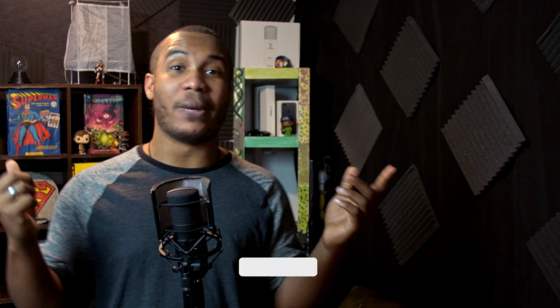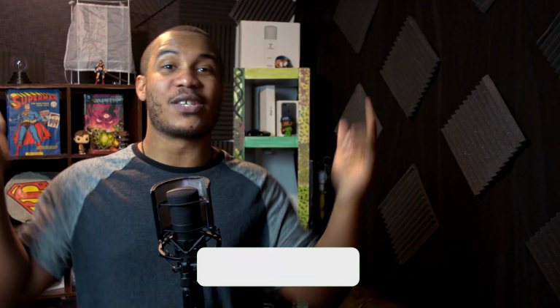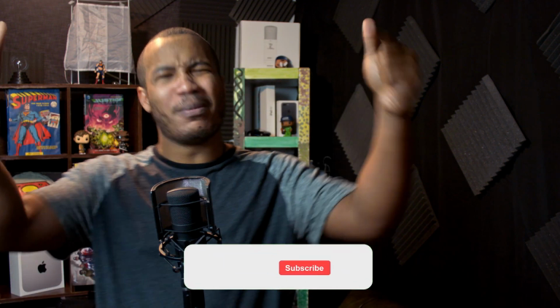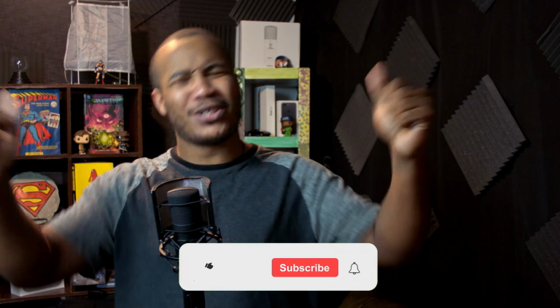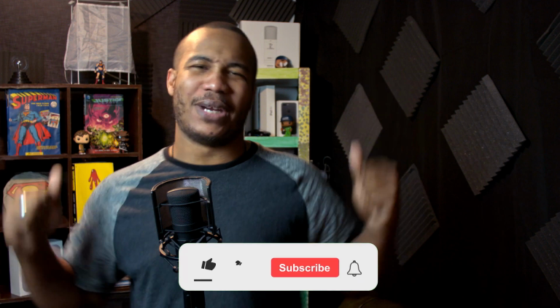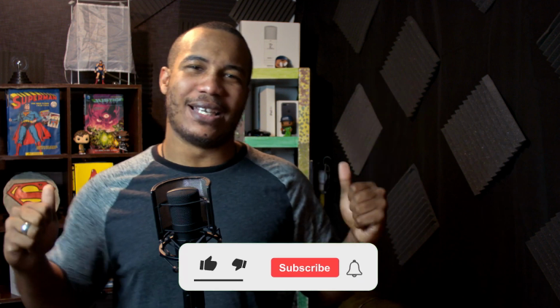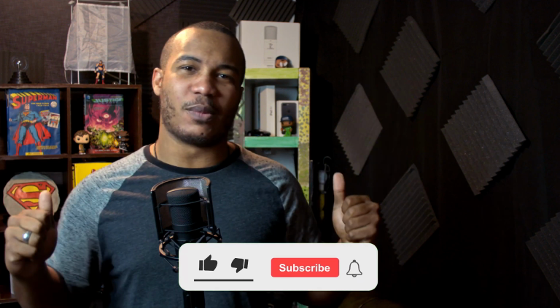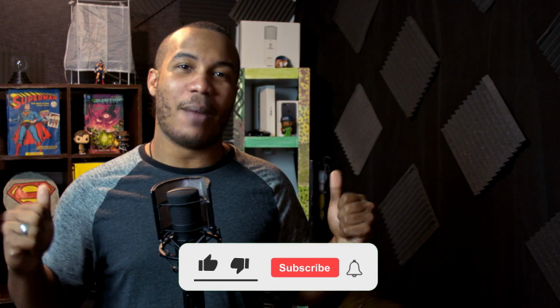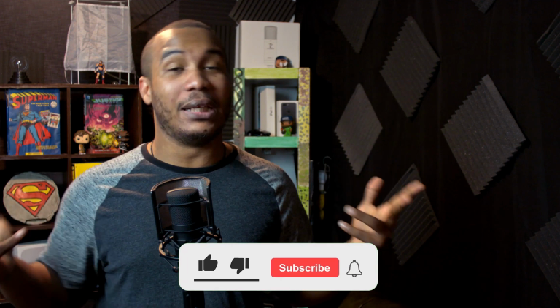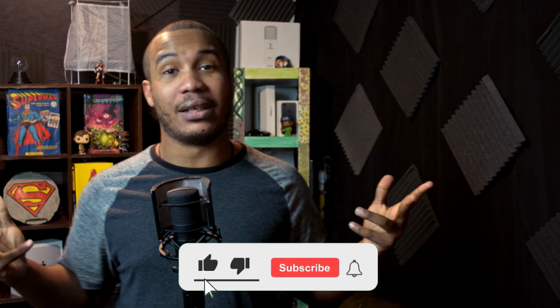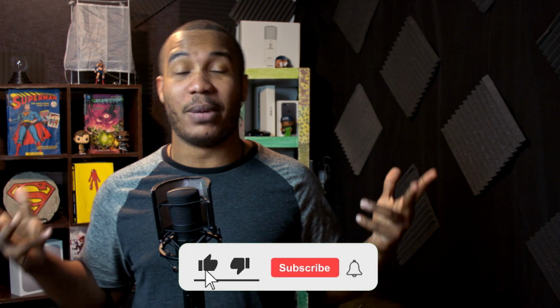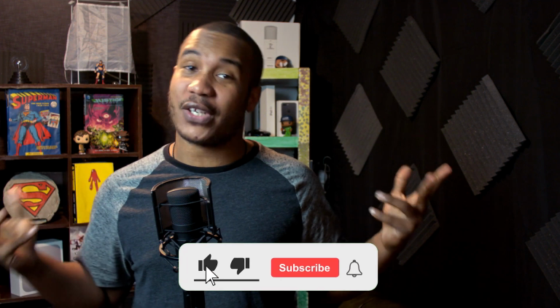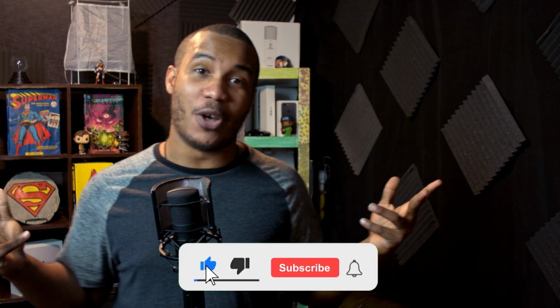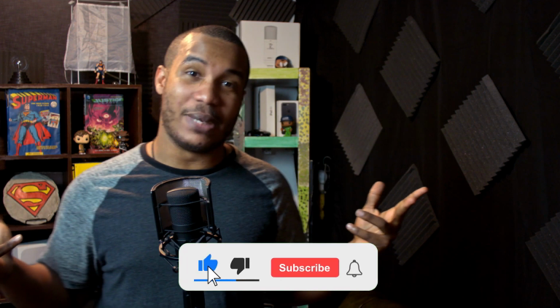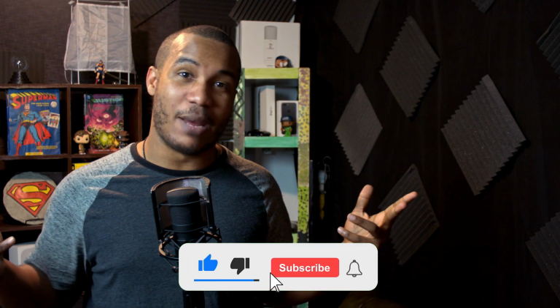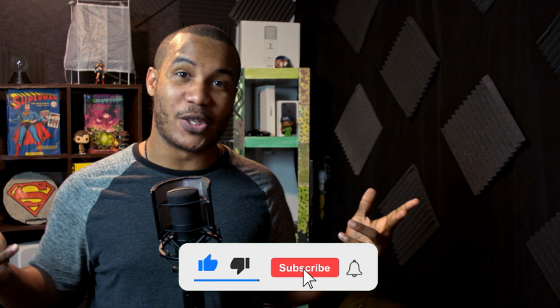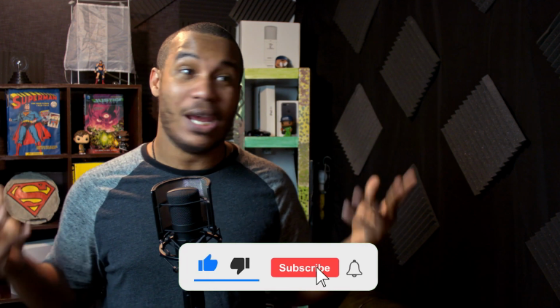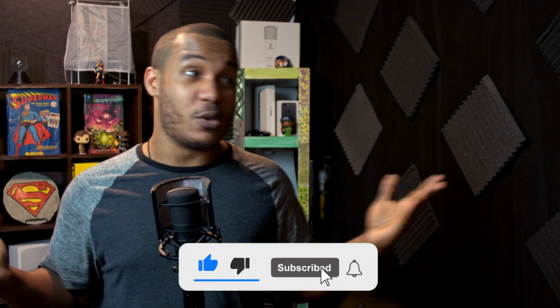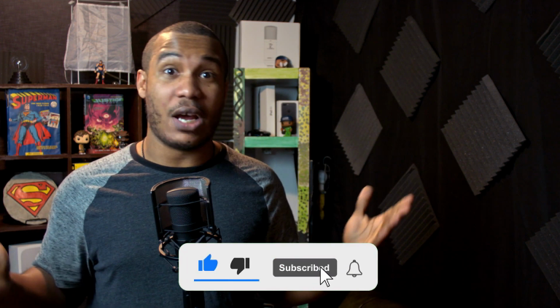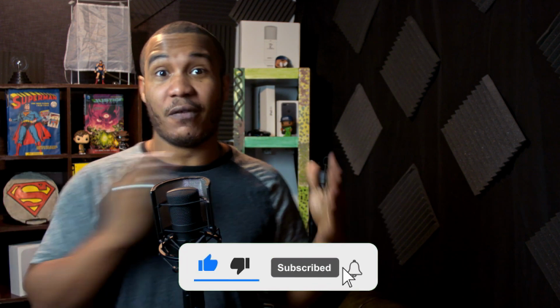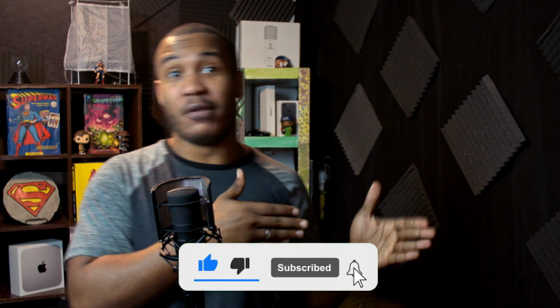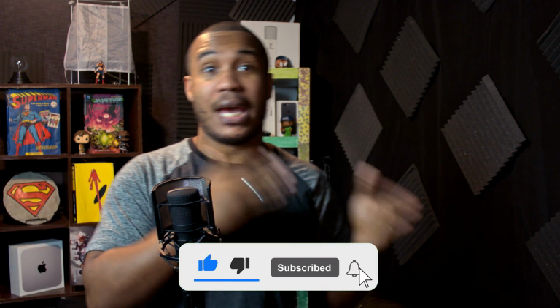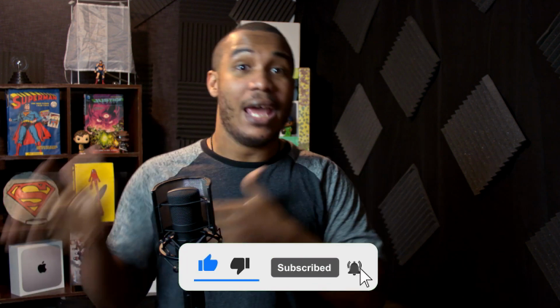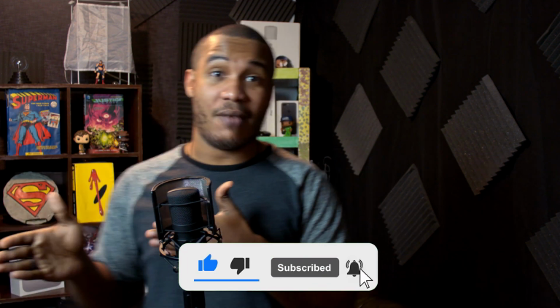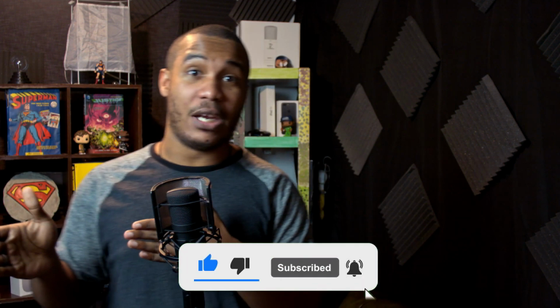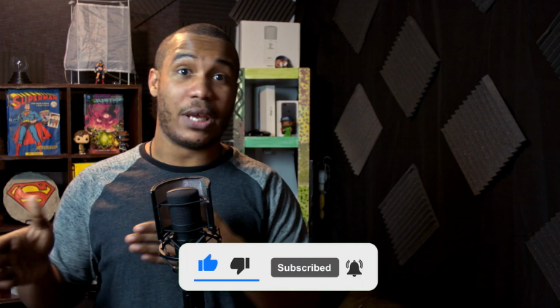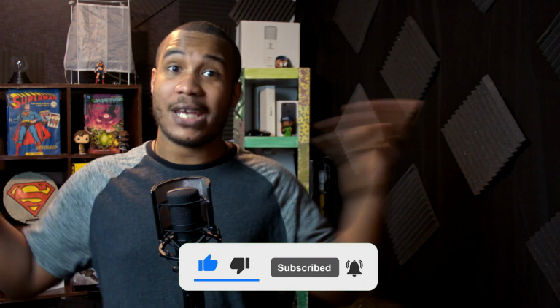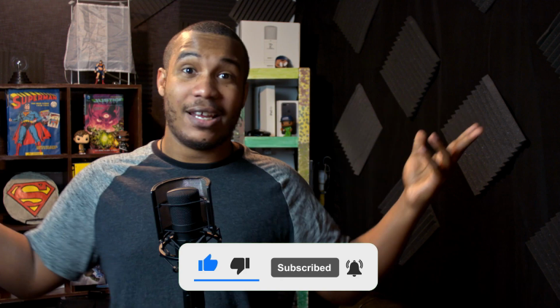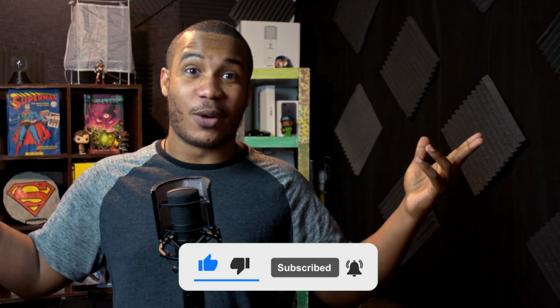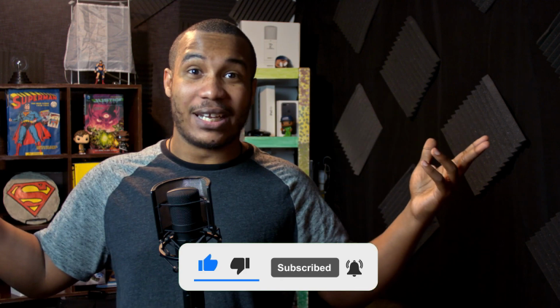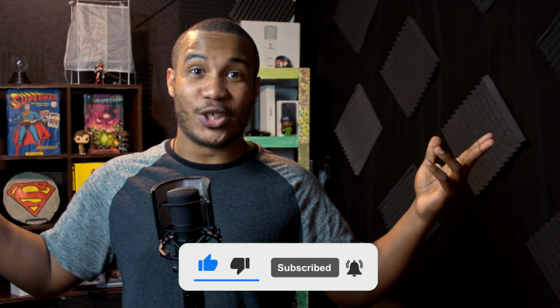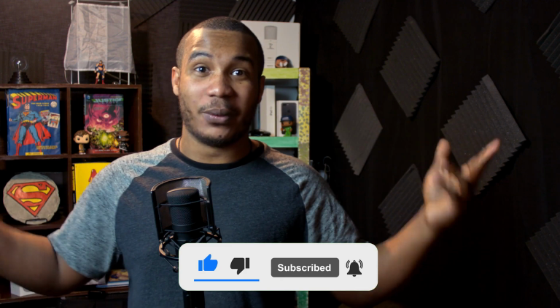Before we get started, be sure to hit that subscribe button and click the bell so you don't miss an episode as we cover your favorite tech and video games. It's the Granite Geek Show.